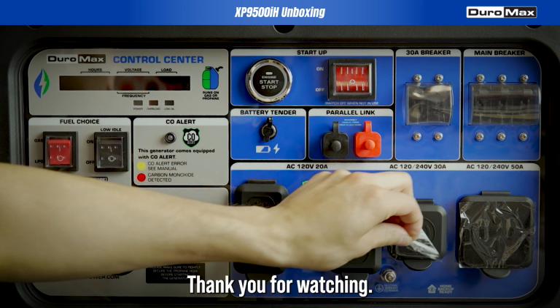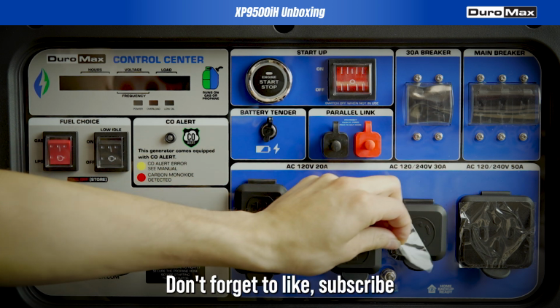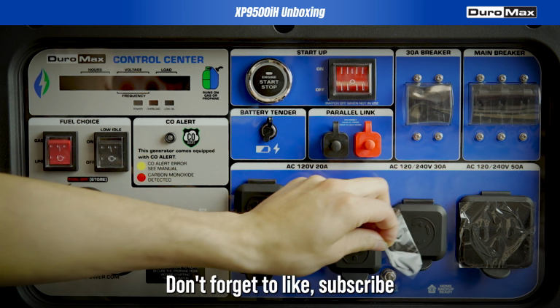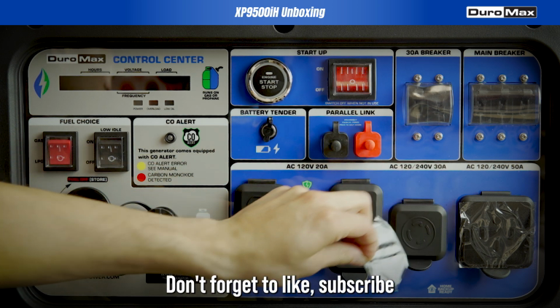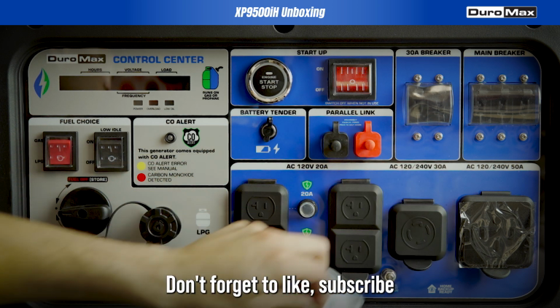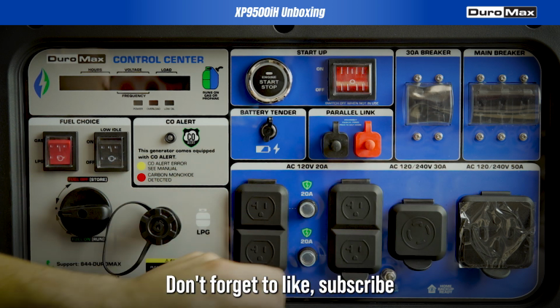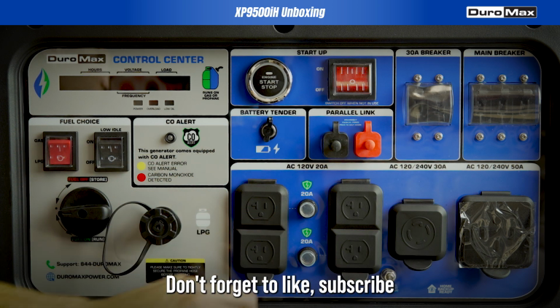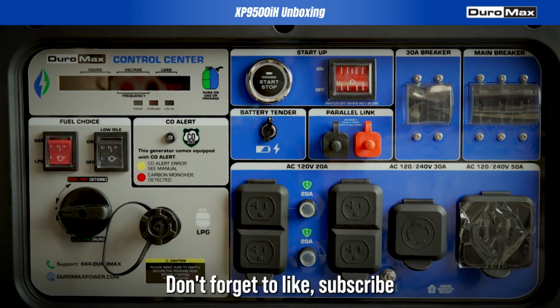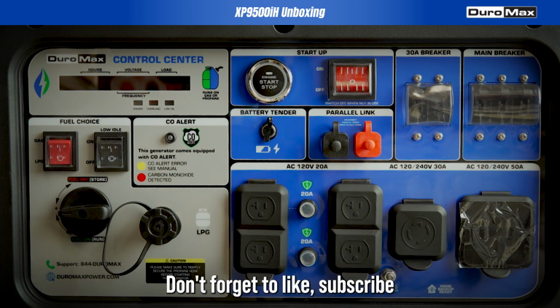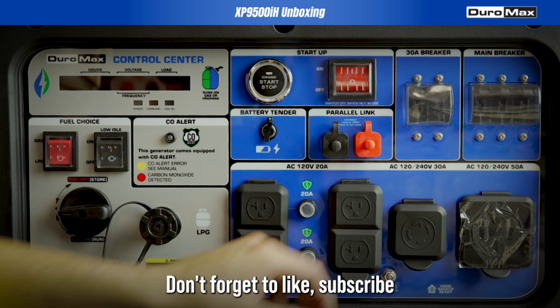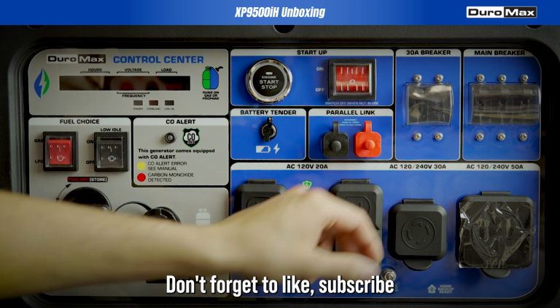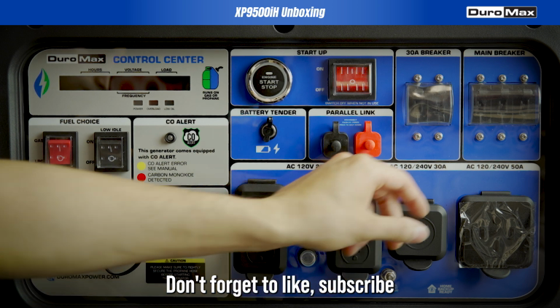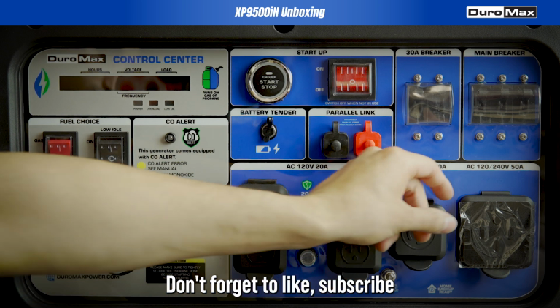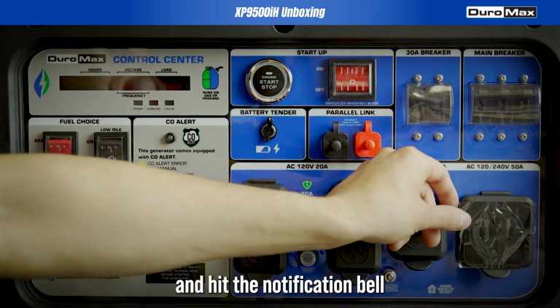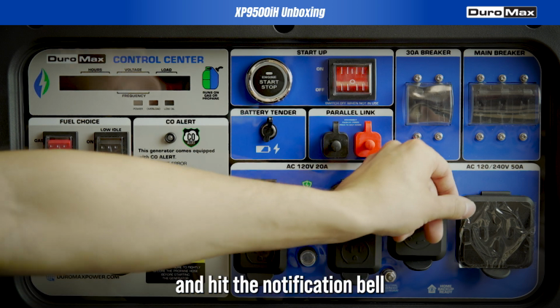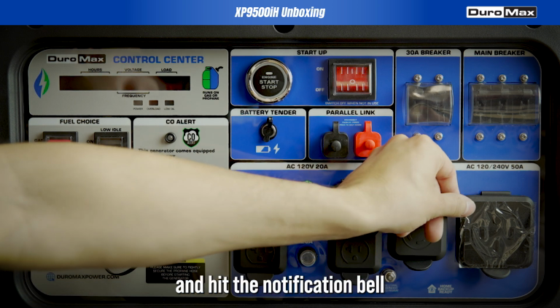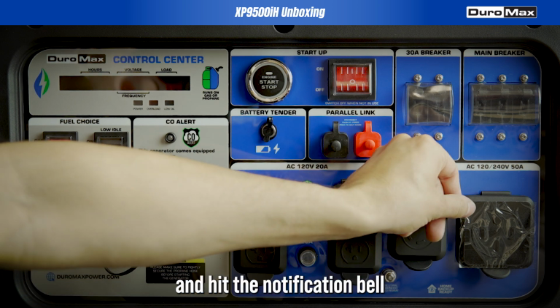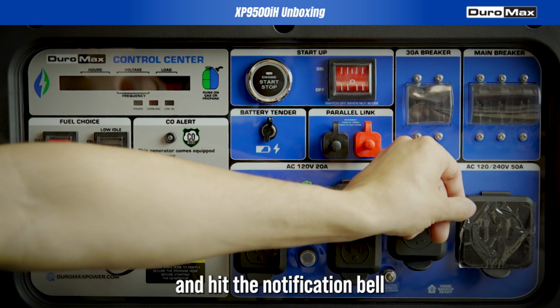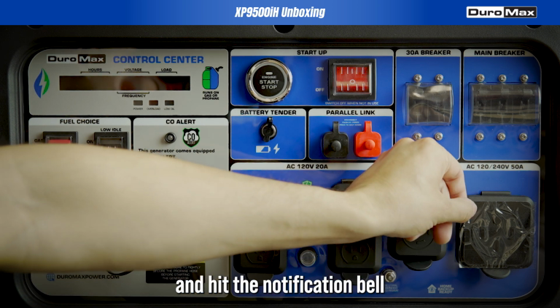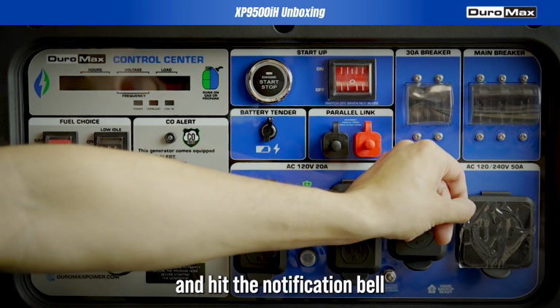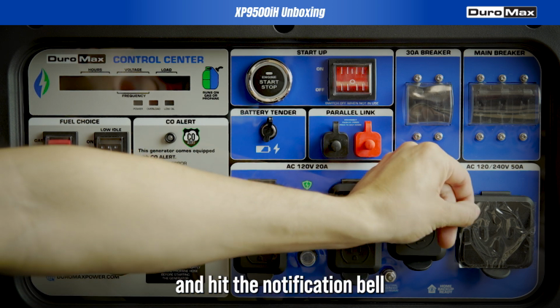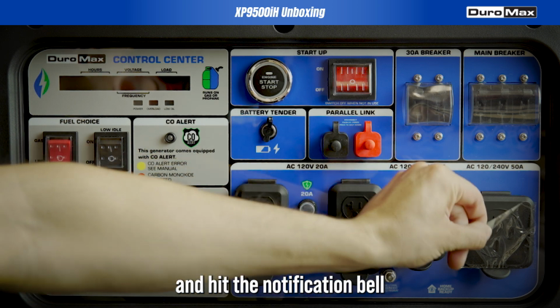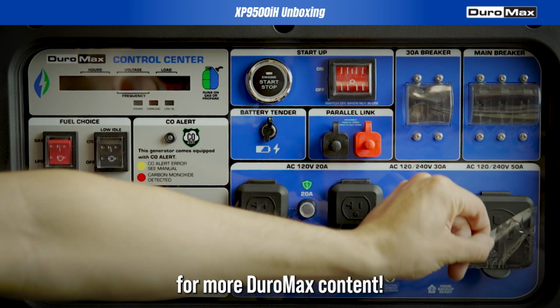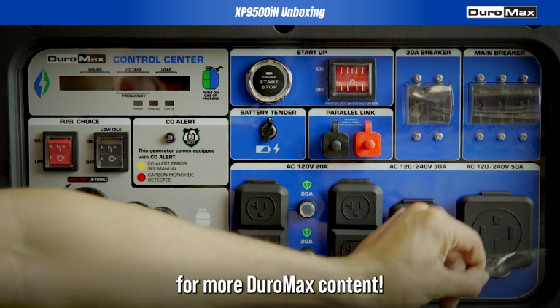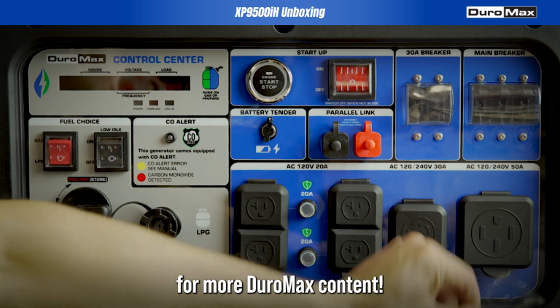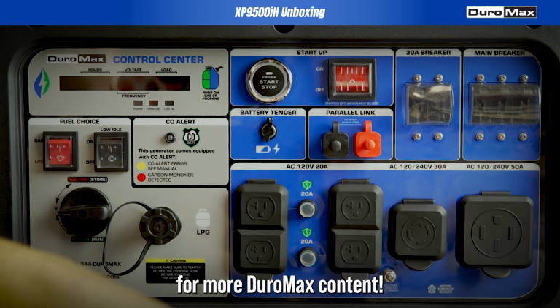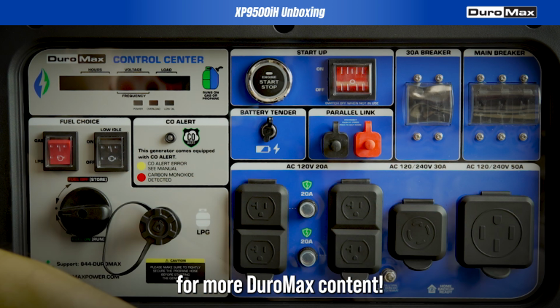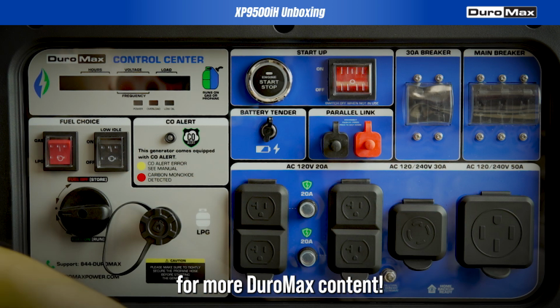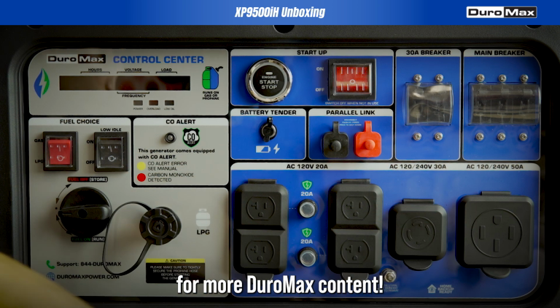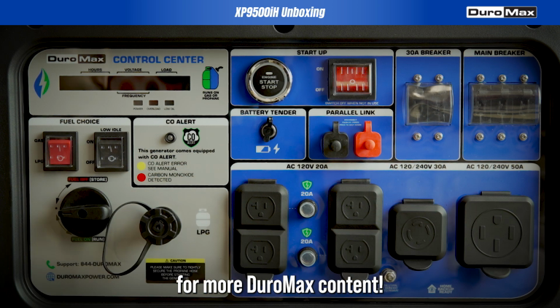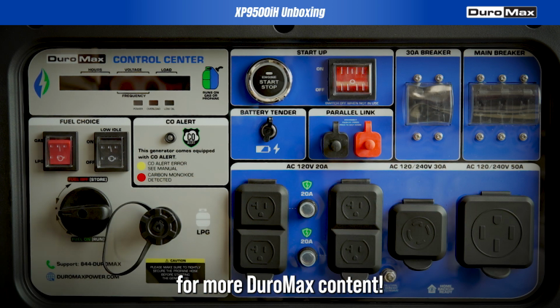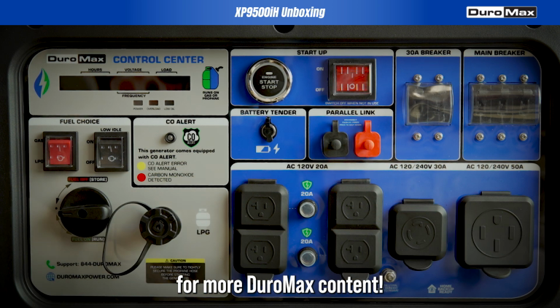Don't forget to like, subscribe, and hit the notification bell for more DuroMax content.